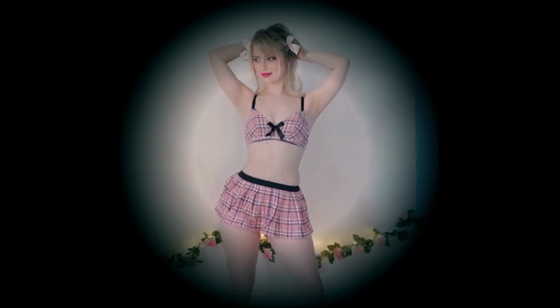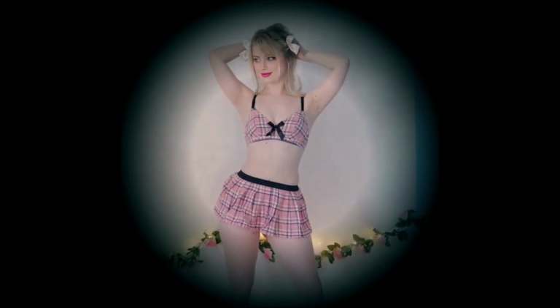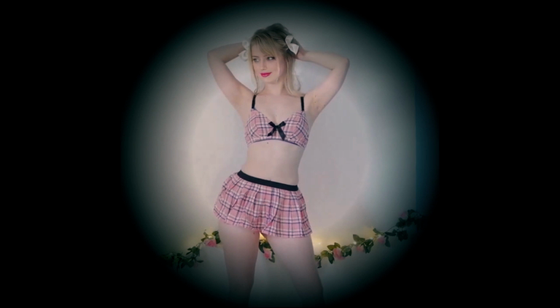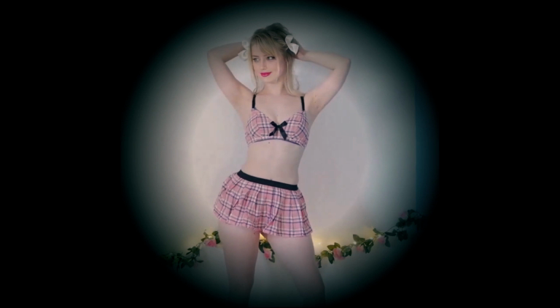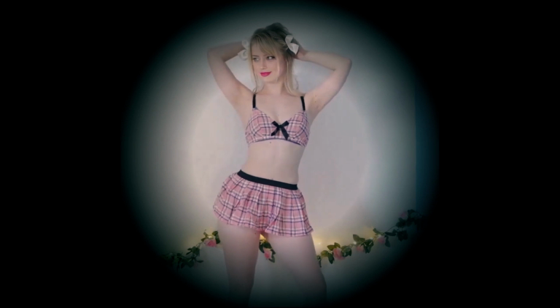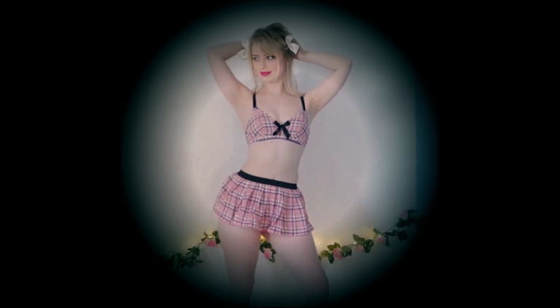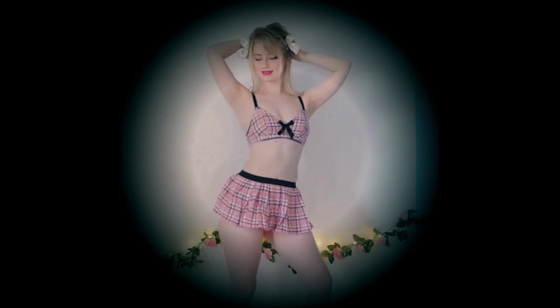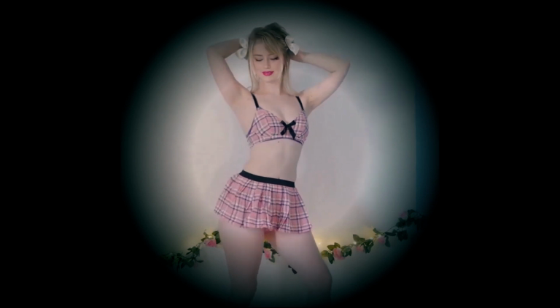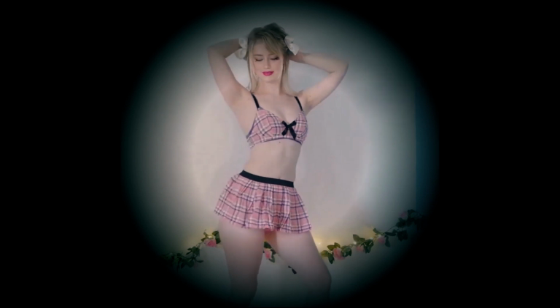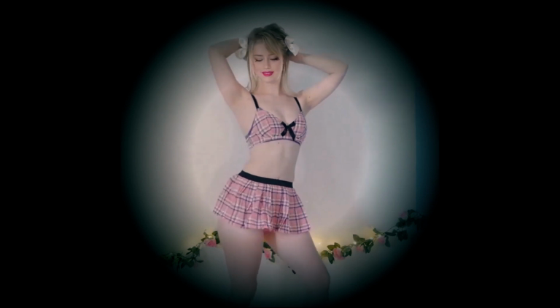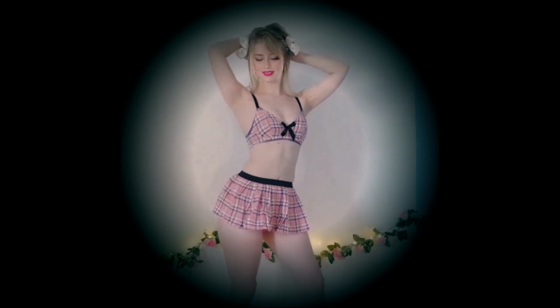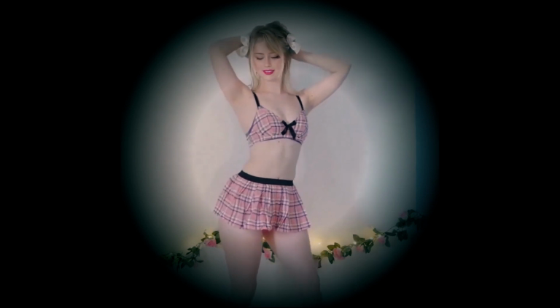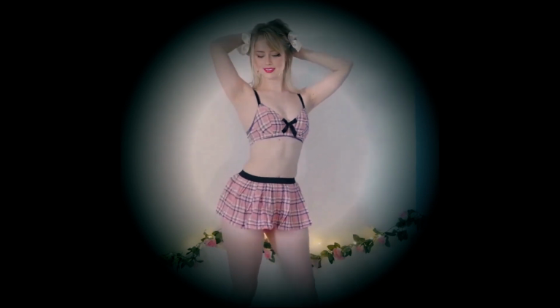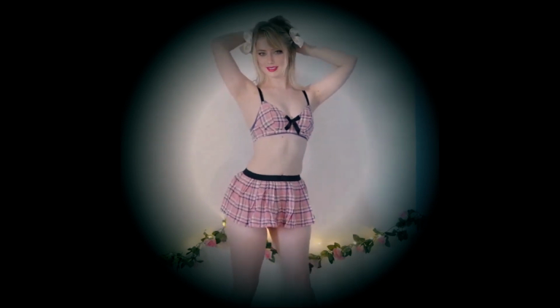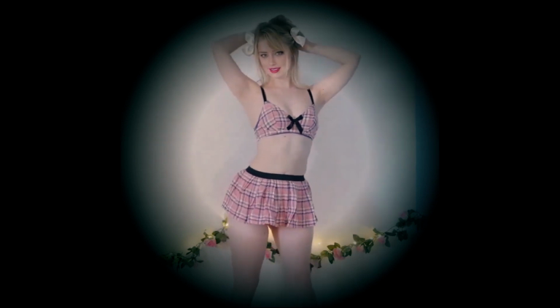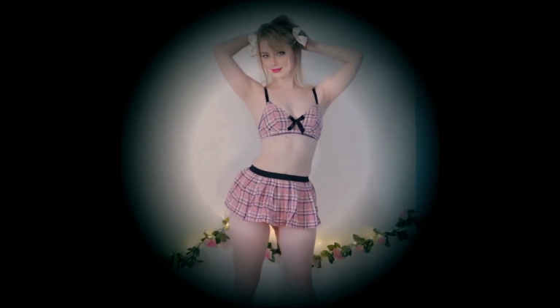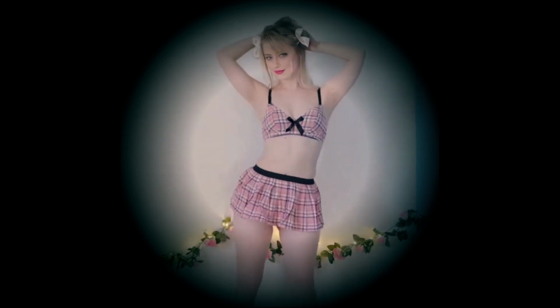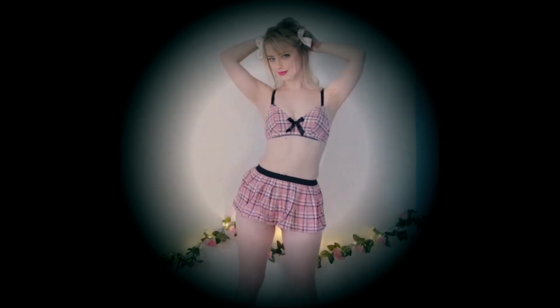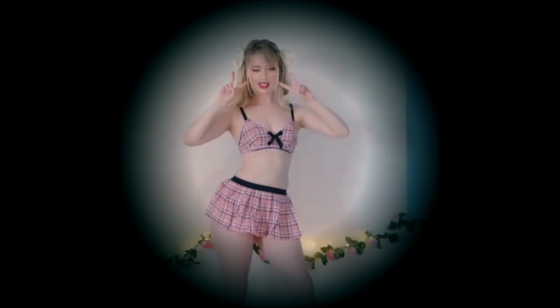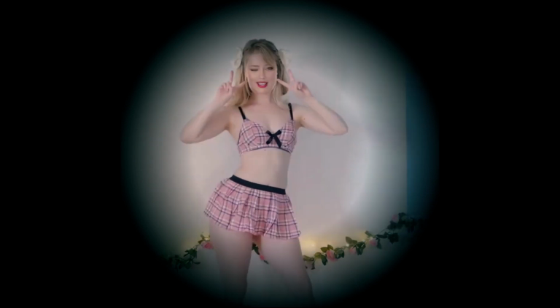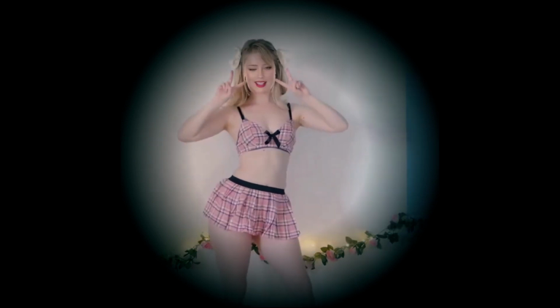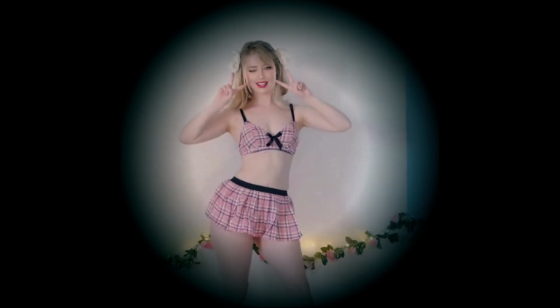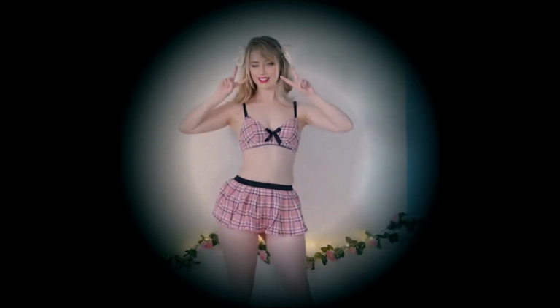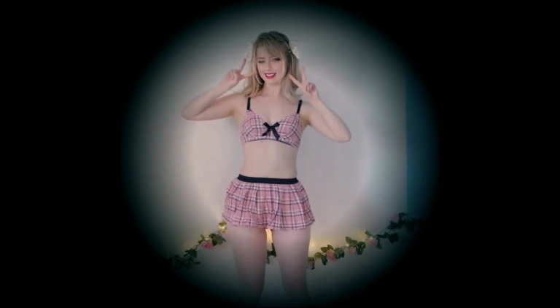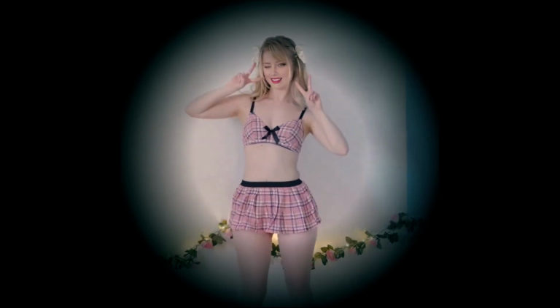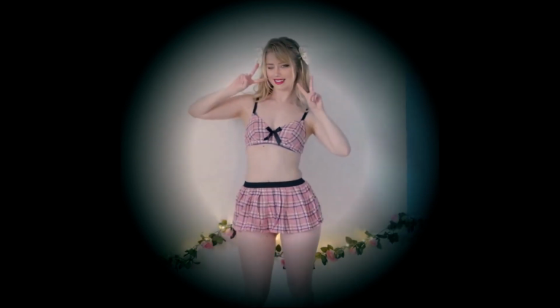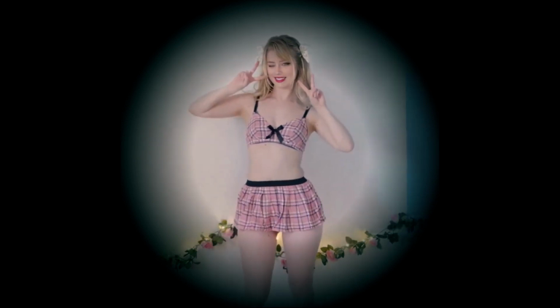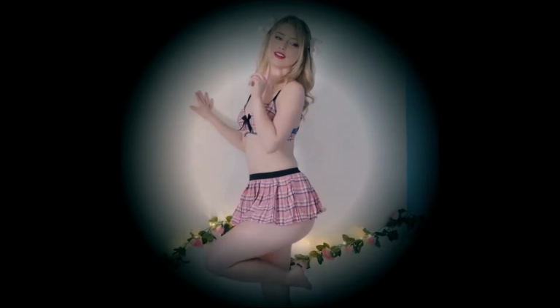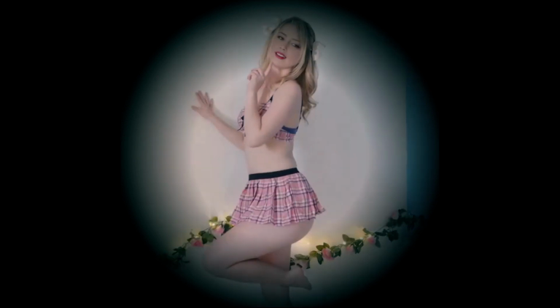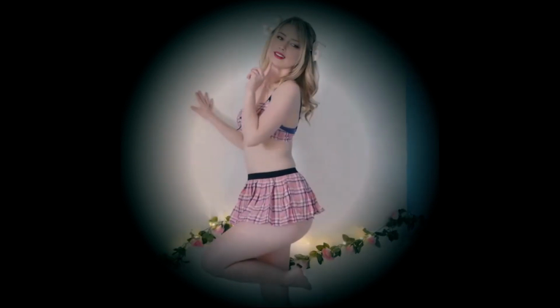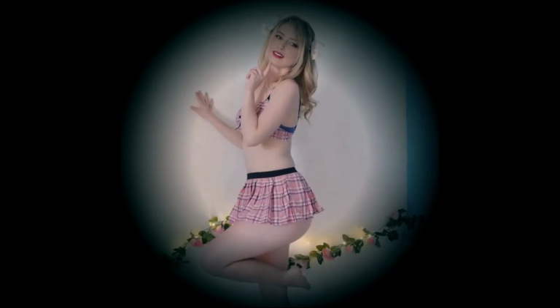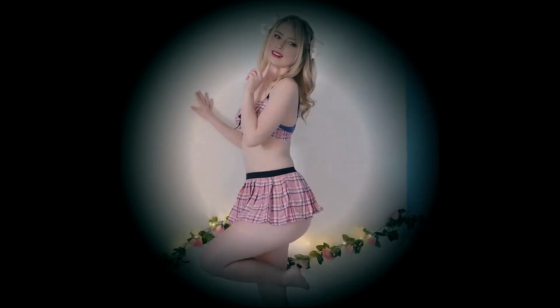All in all I'm going to call this lingerie set a 3 out of 5.